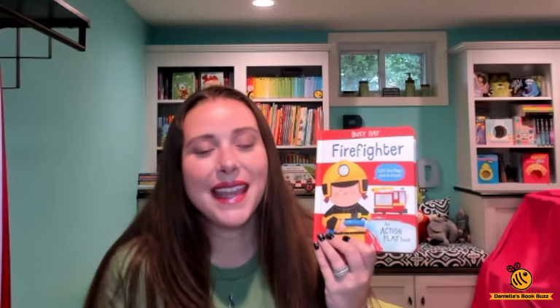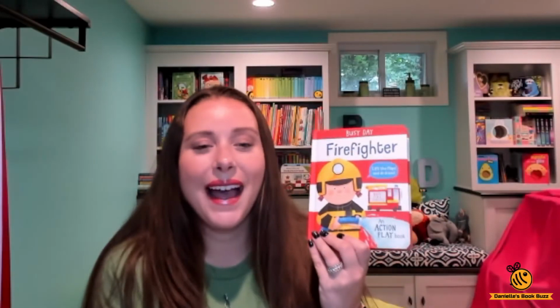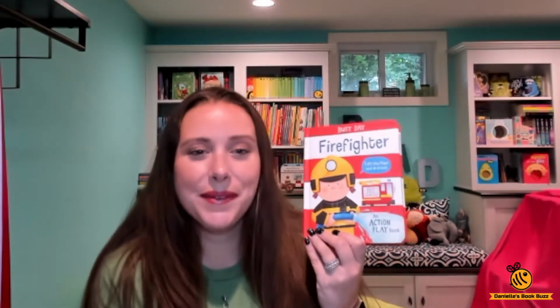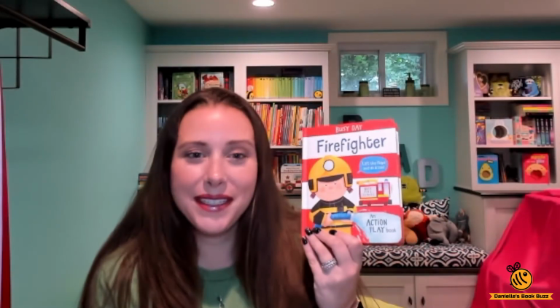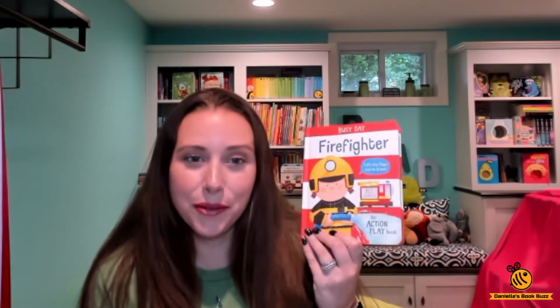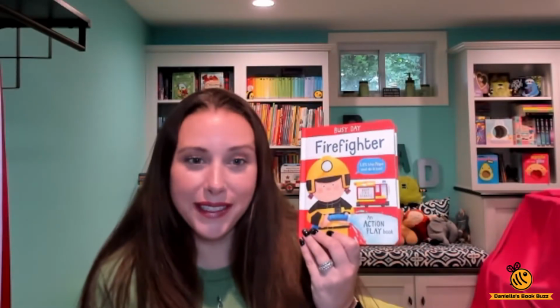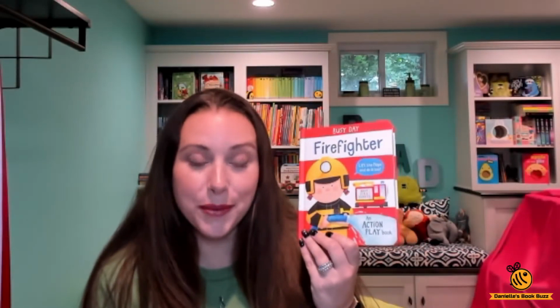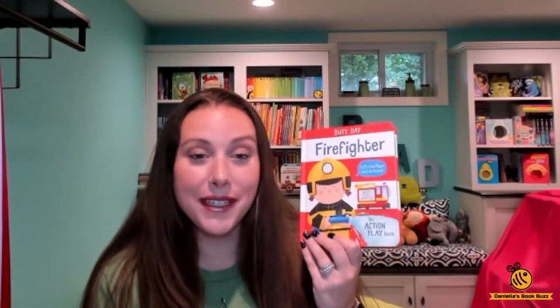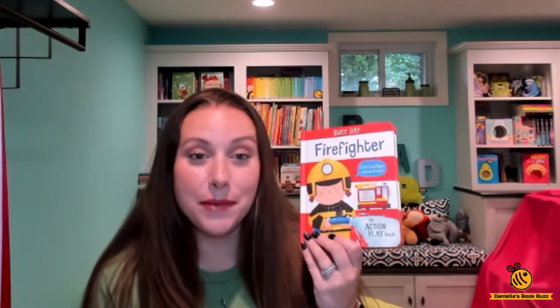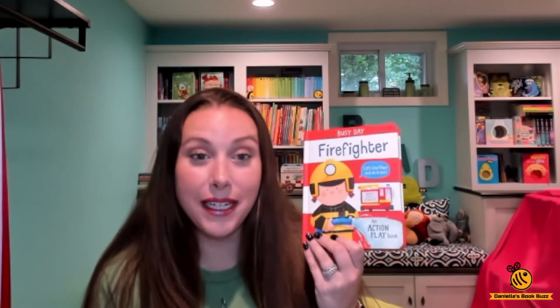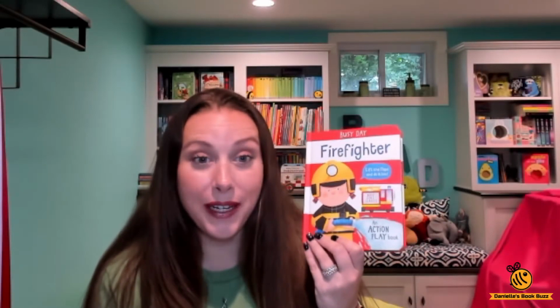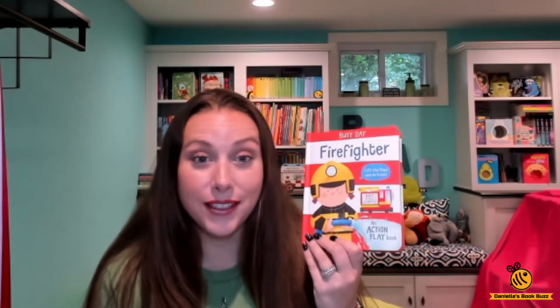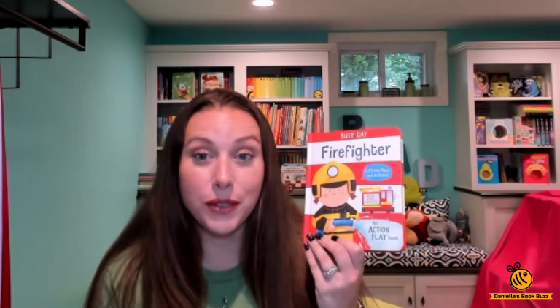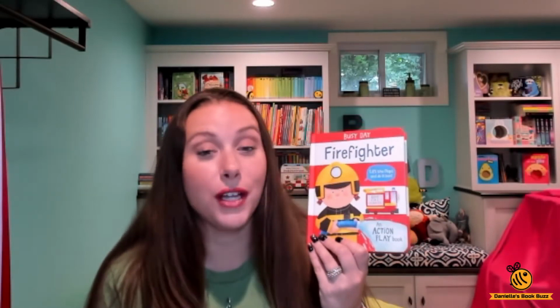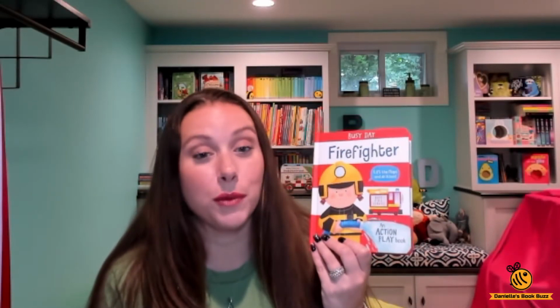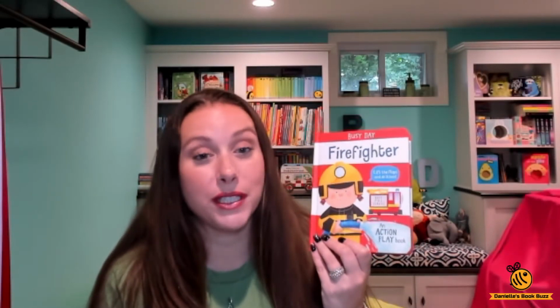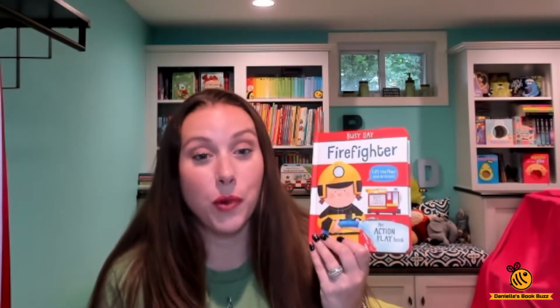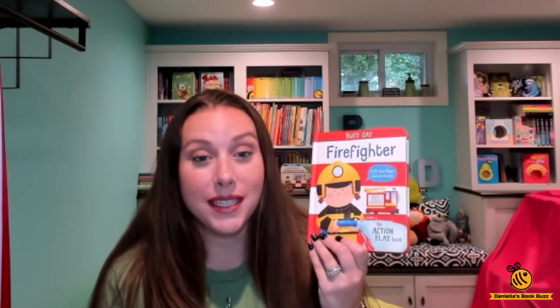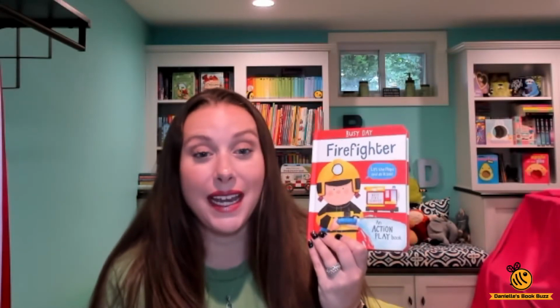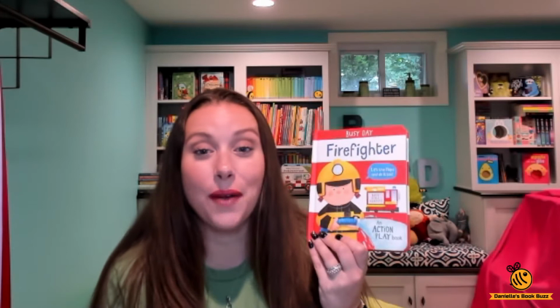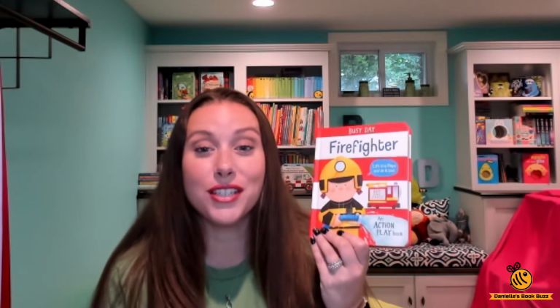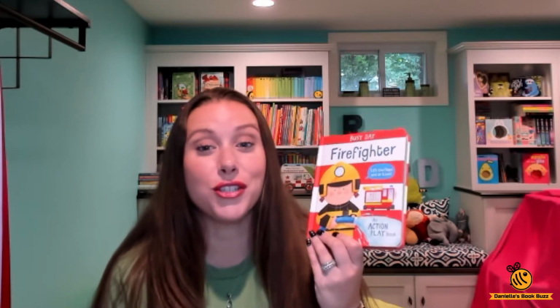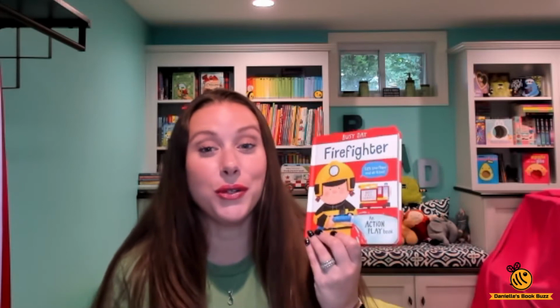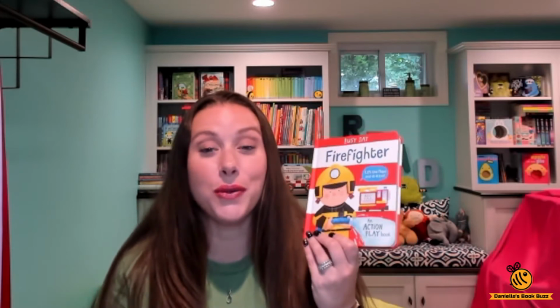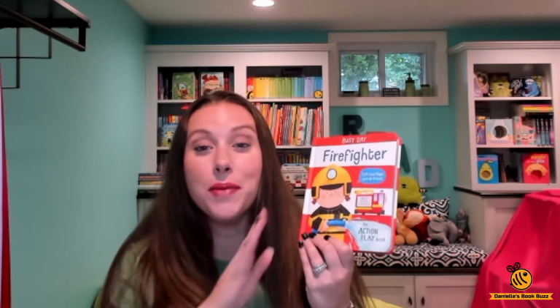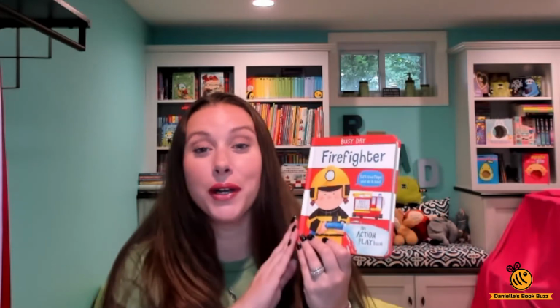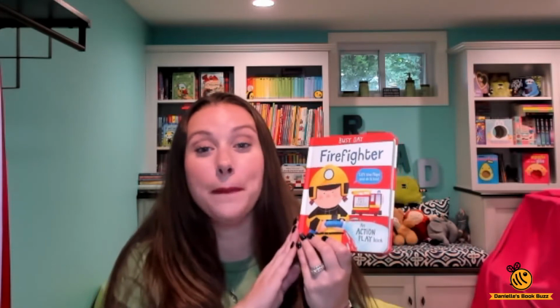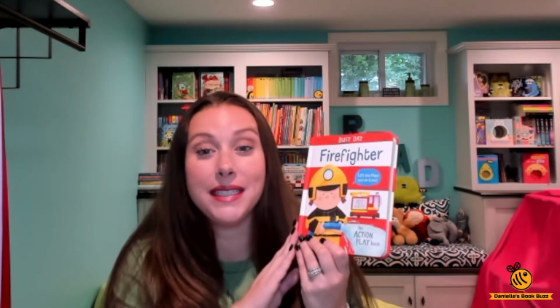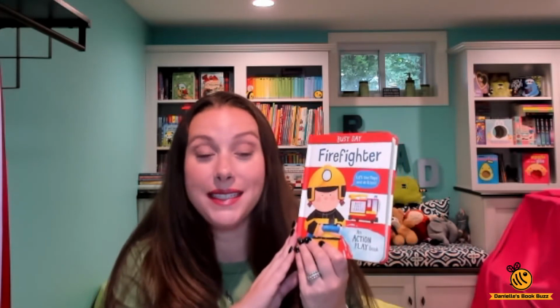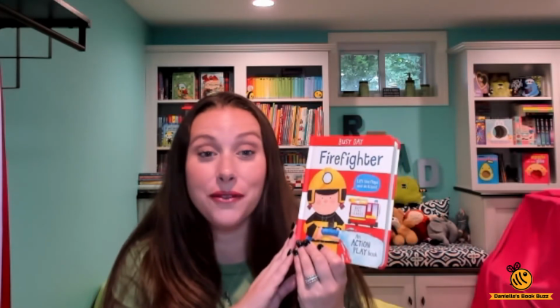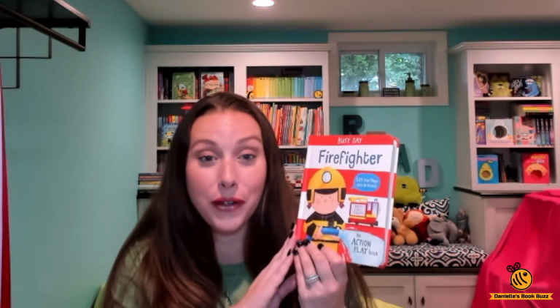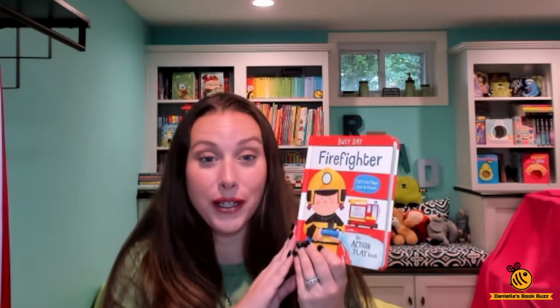Hi, I'm Danielle from Danielle's Book Buzz and I'm an independent consultant with Usborne Books and More. Today I wanted to show you the book Busy Day Firefighter.